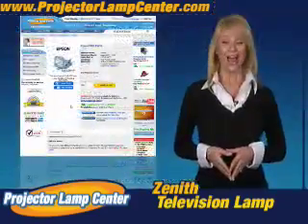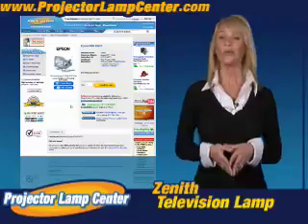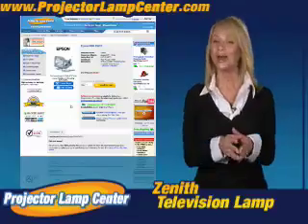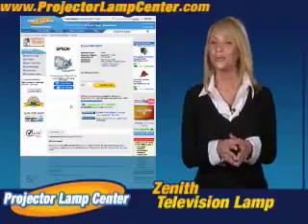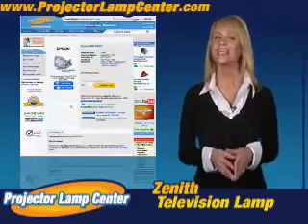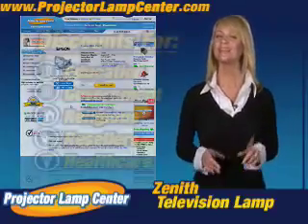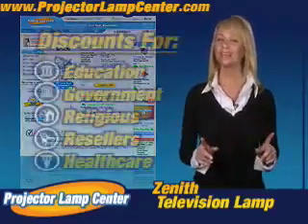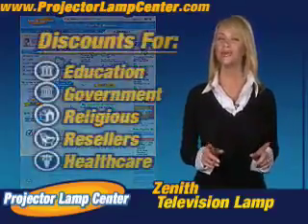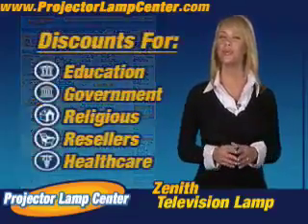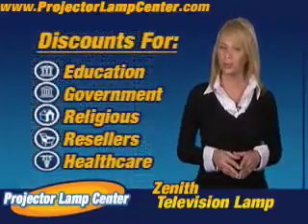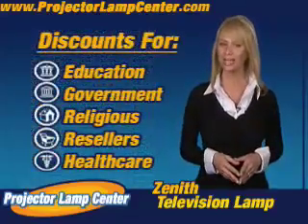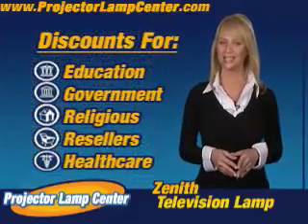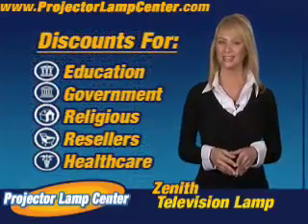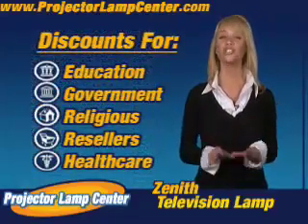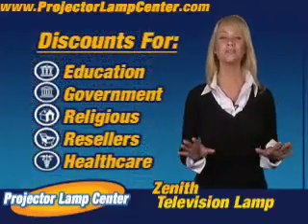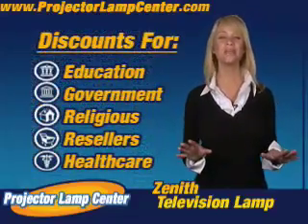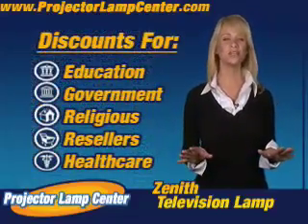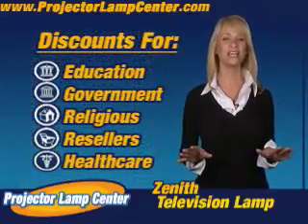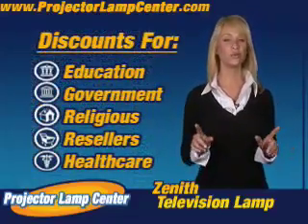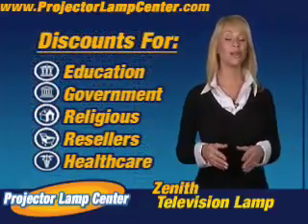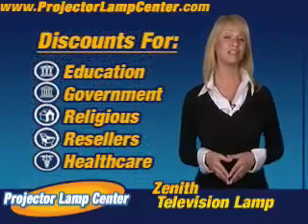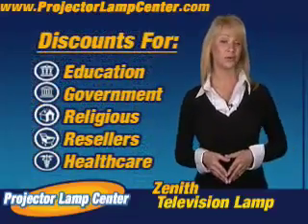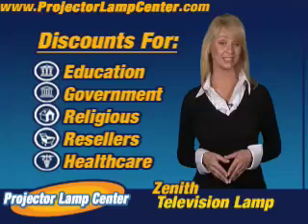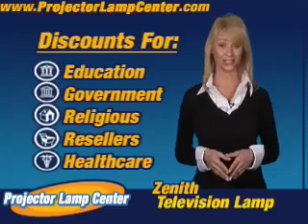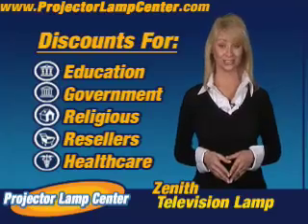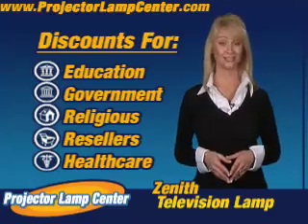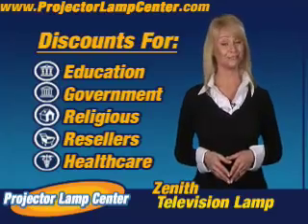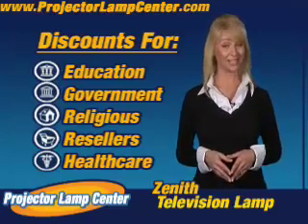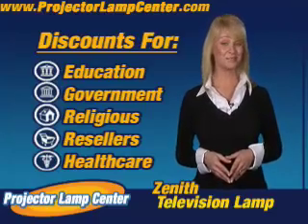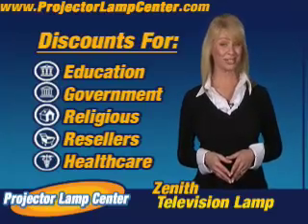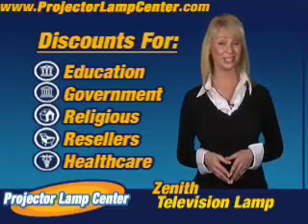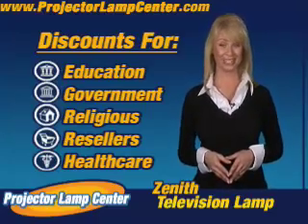Oh yeah, we'll even give you better pricing just by being affiliated with one of these organizations. That's pretty sweet.